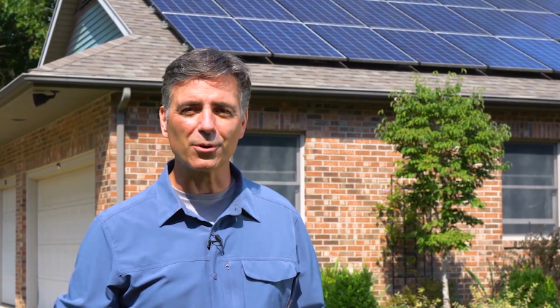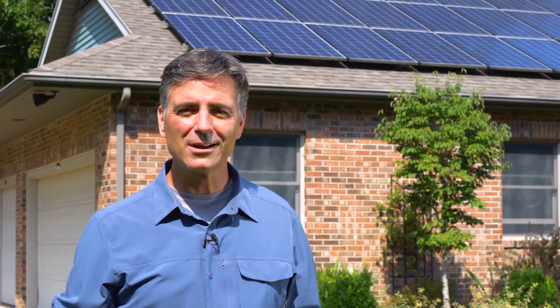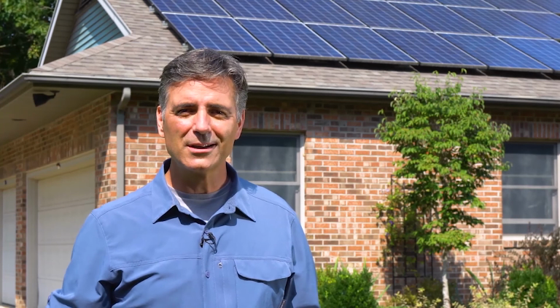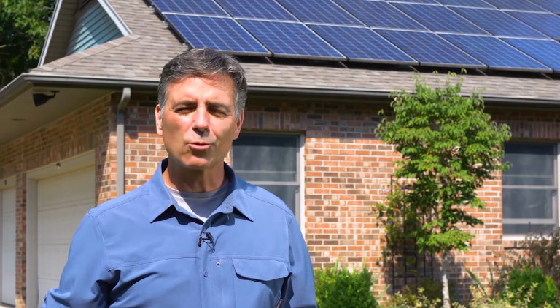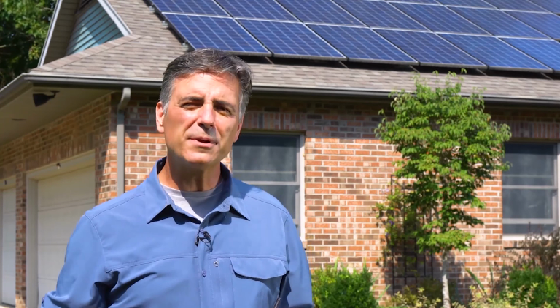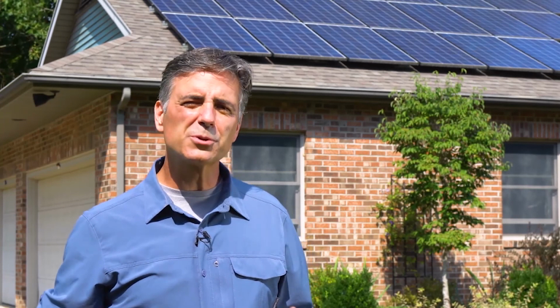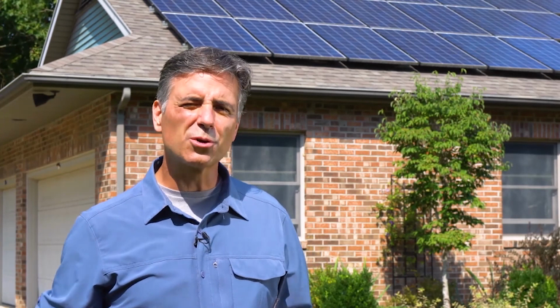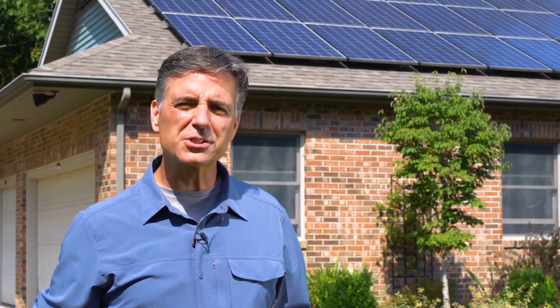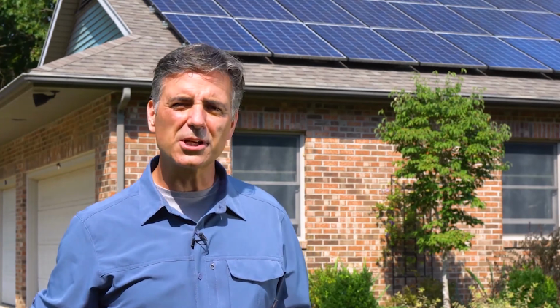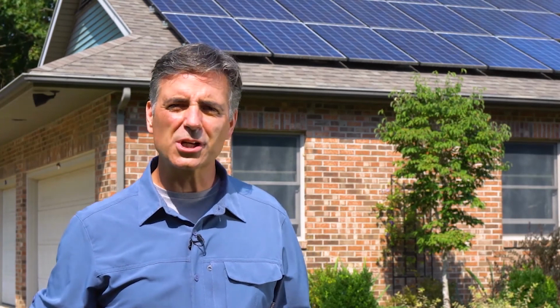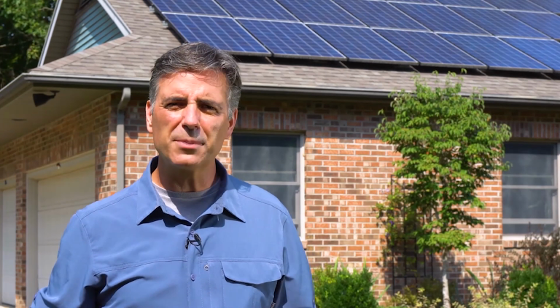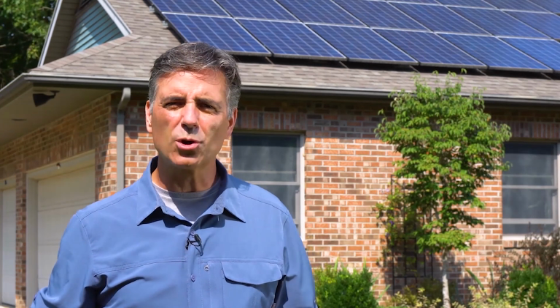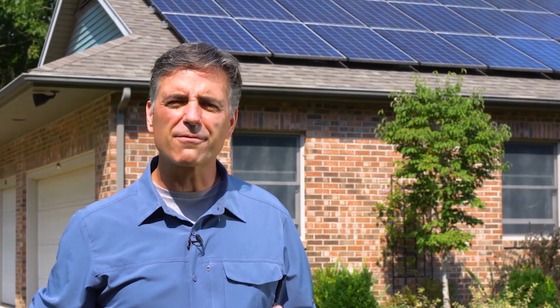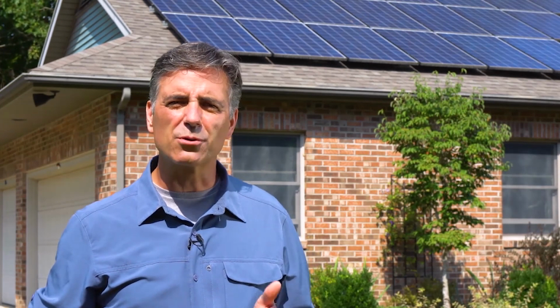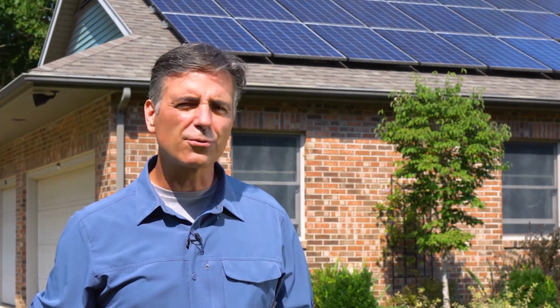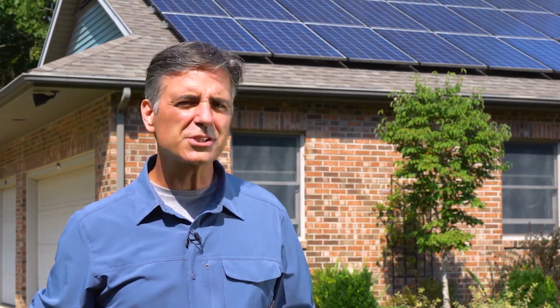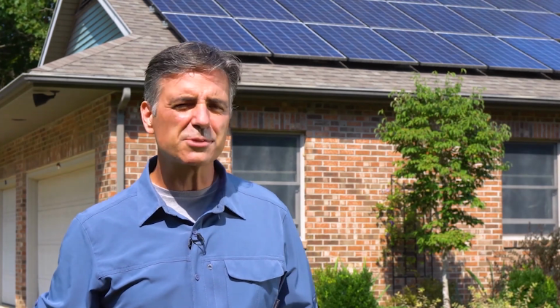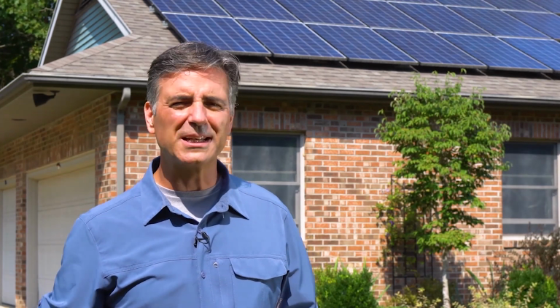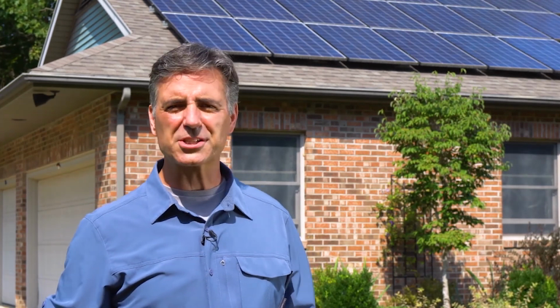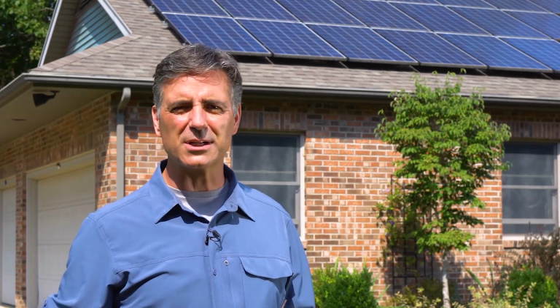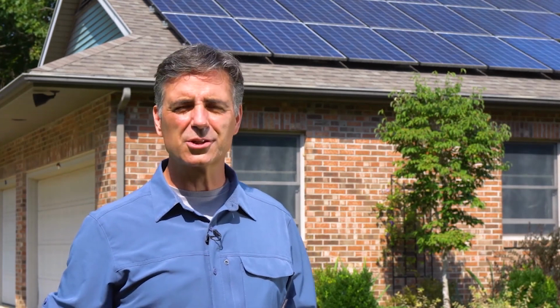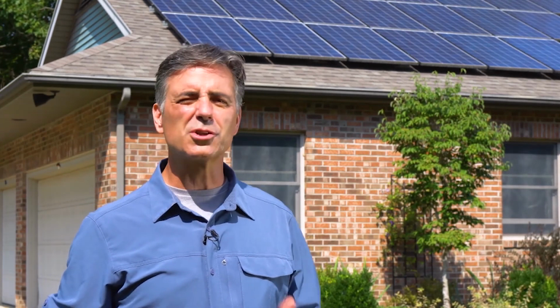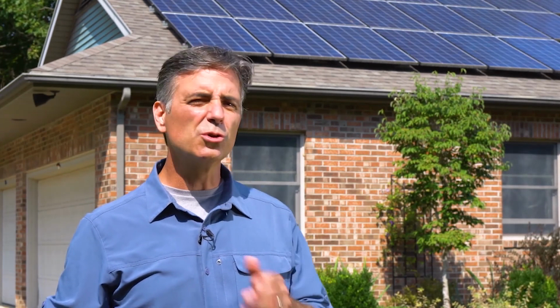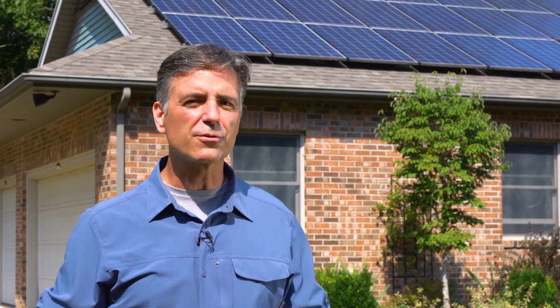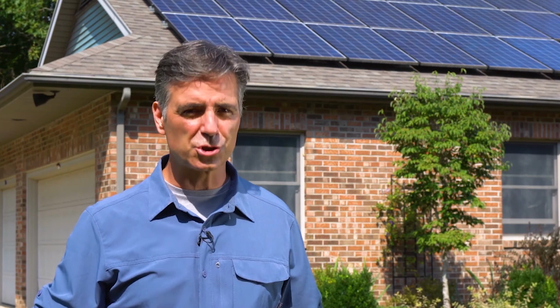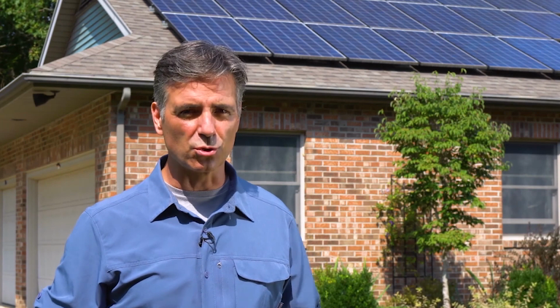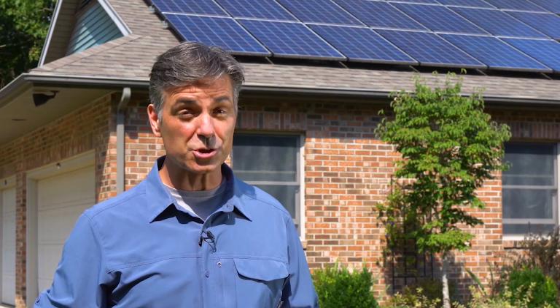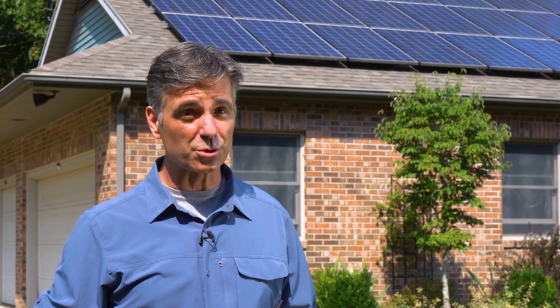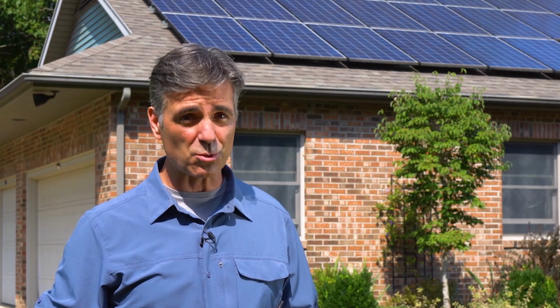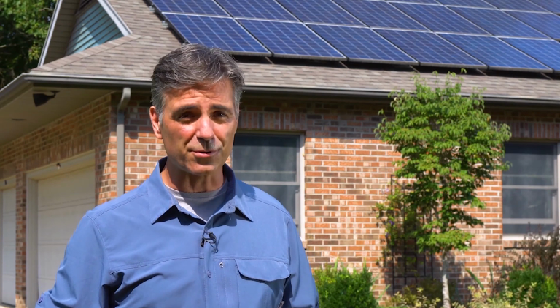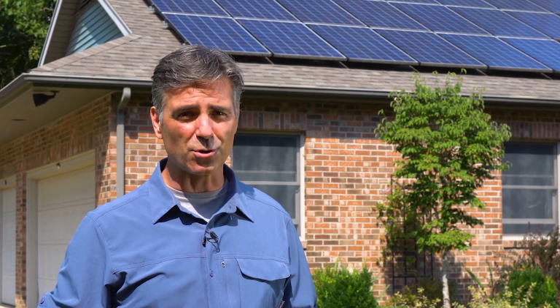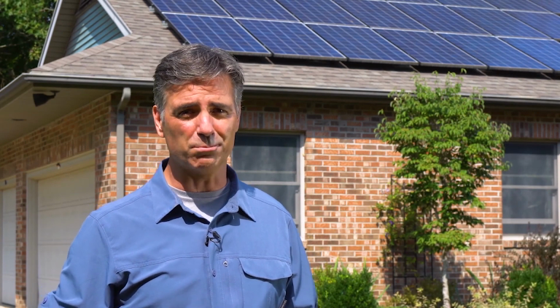Remember, a reputable solar installation company will offer you a free assessment and estimate so that you'll know for sure that solar is right for your home.